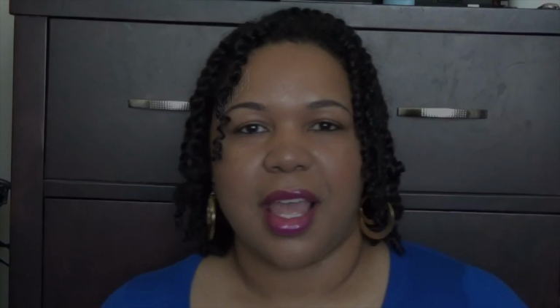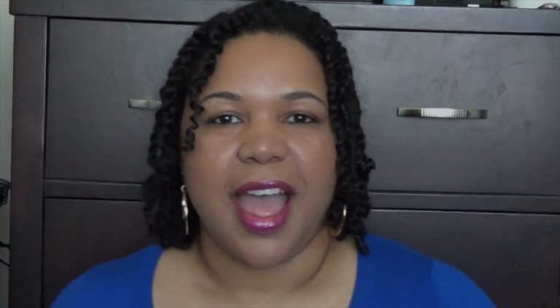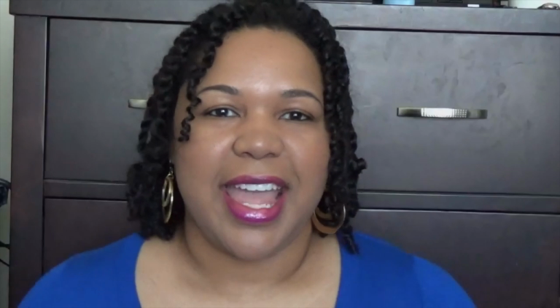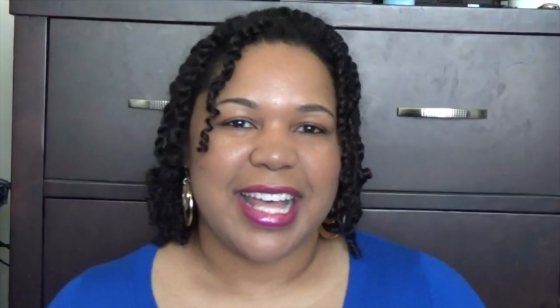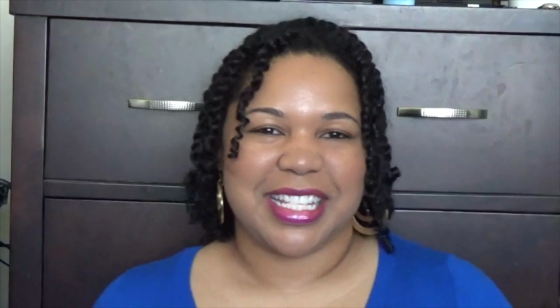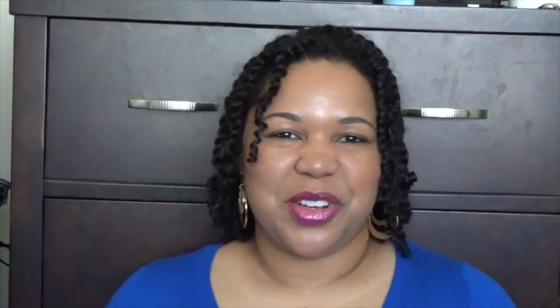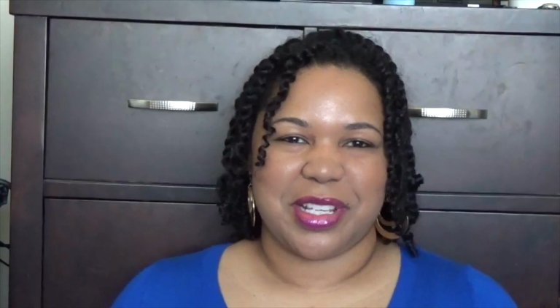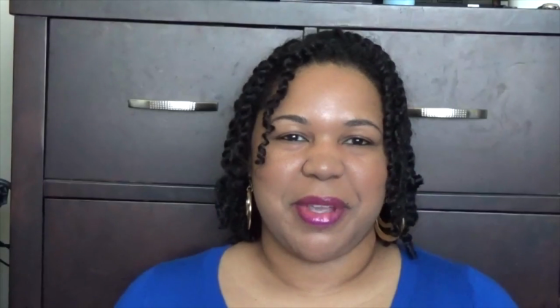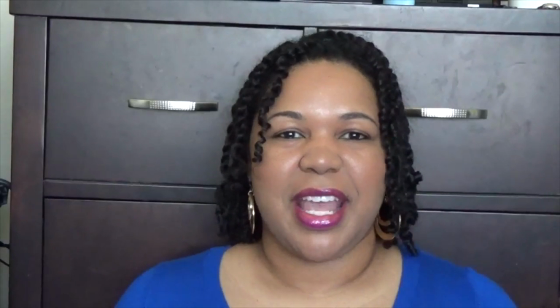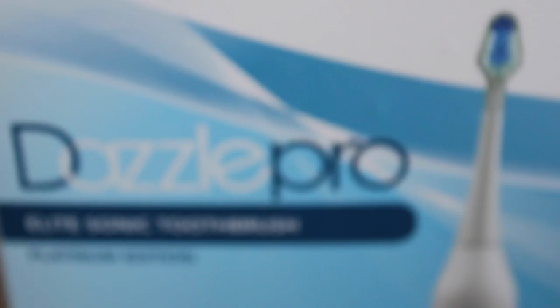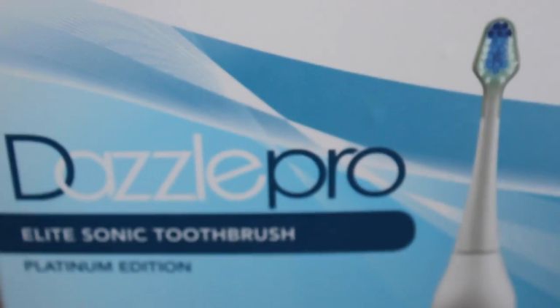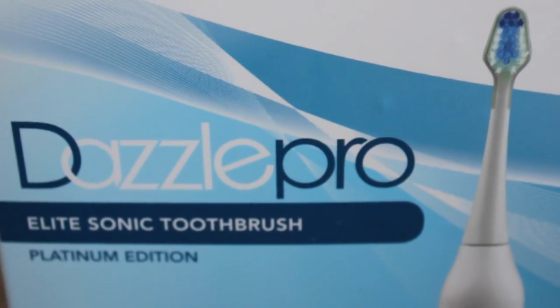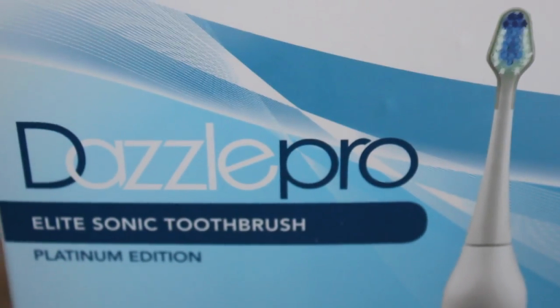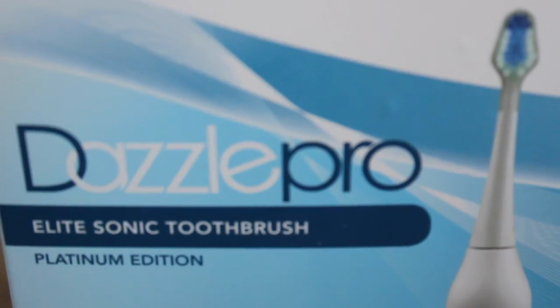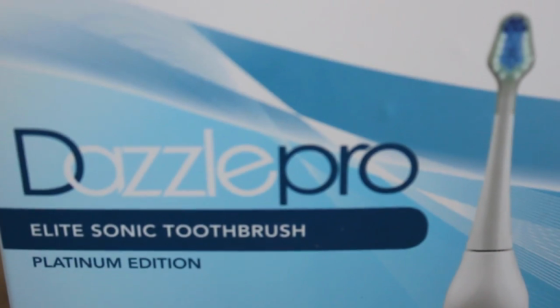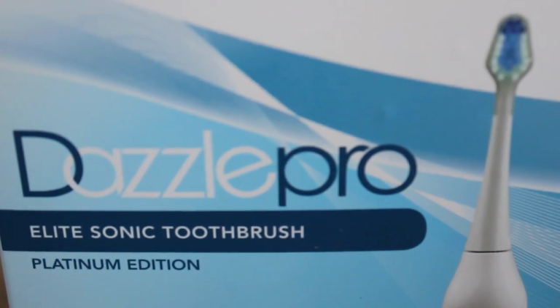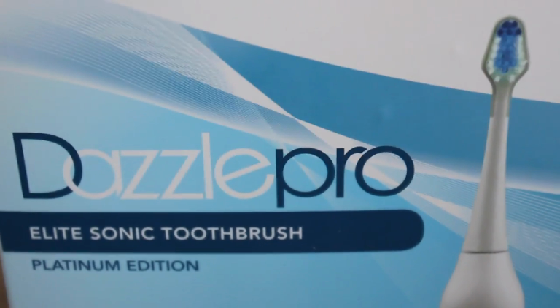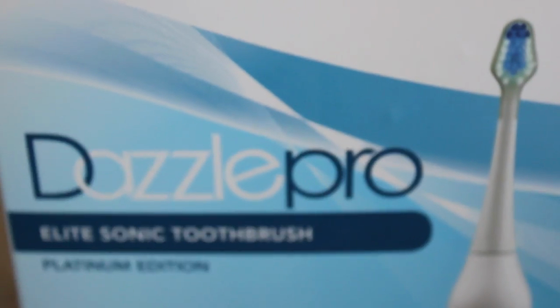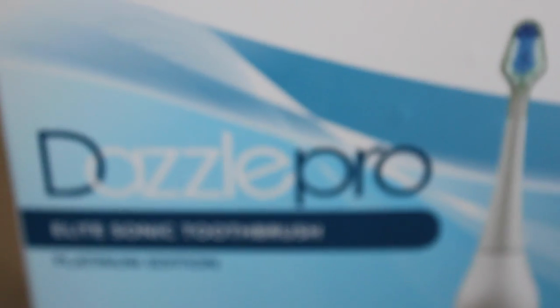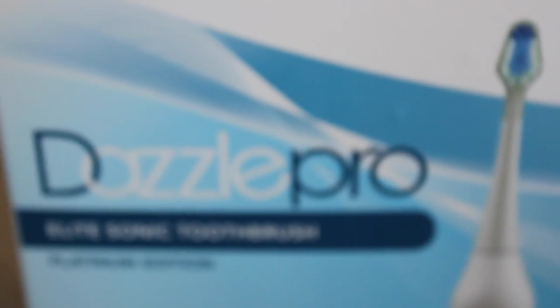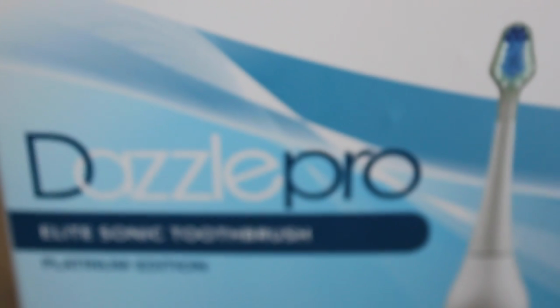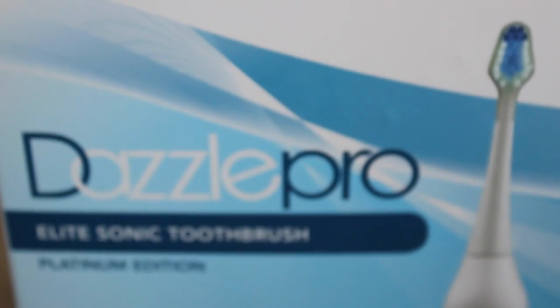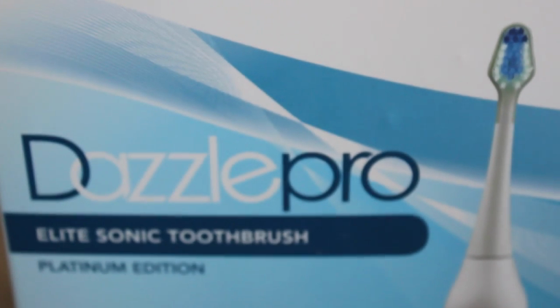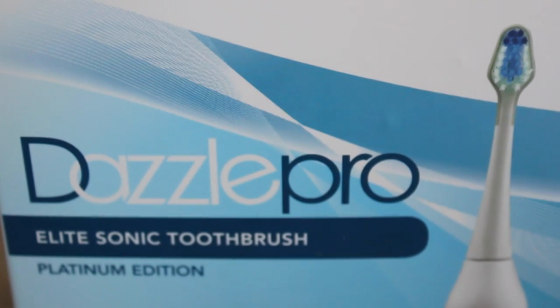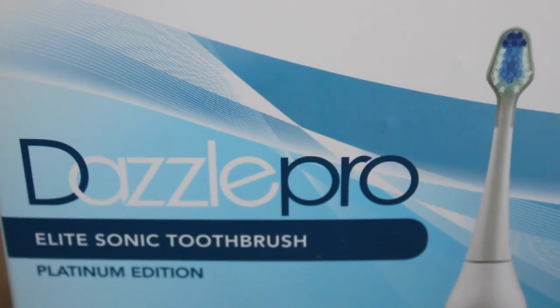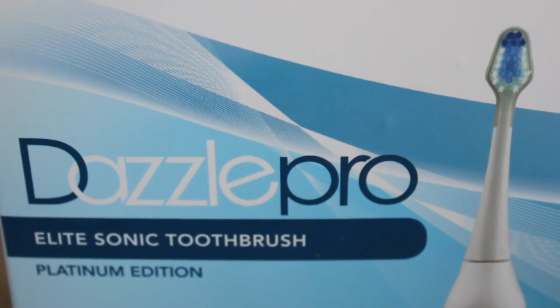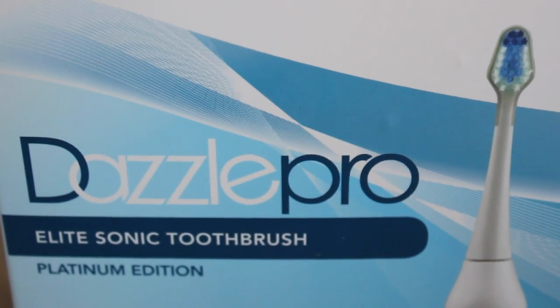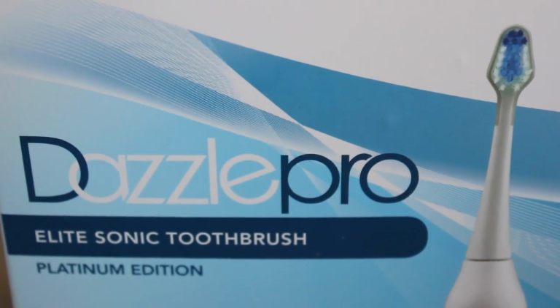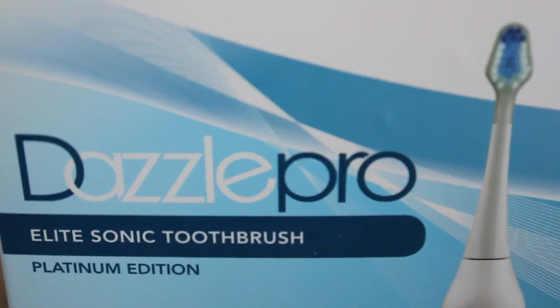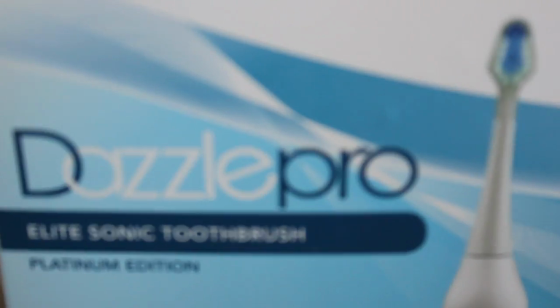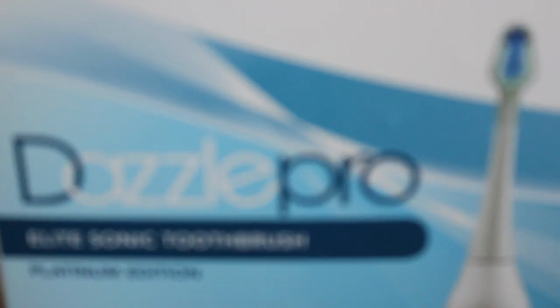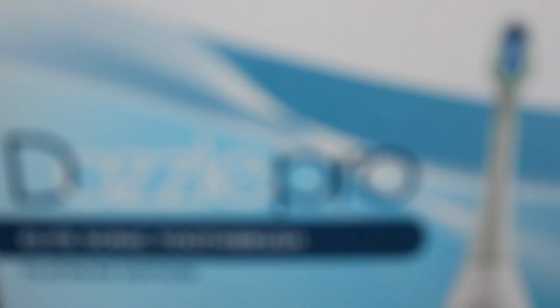Hey guys, it's Cocoa Crispy and recently I was sent the Dazzle Pro Elite Sonic Toothbrush, Platinum Edition.